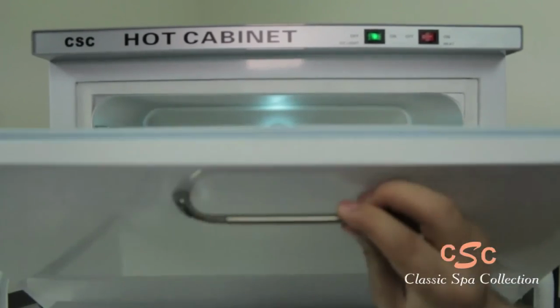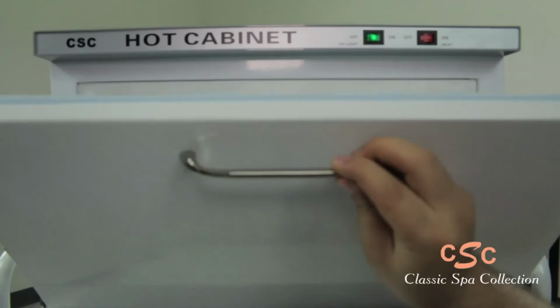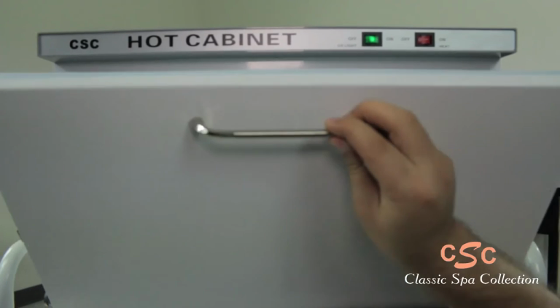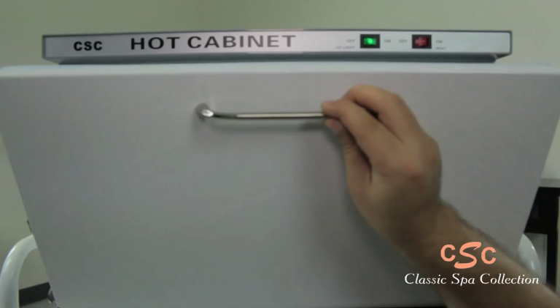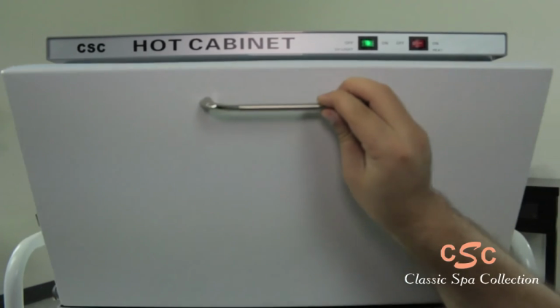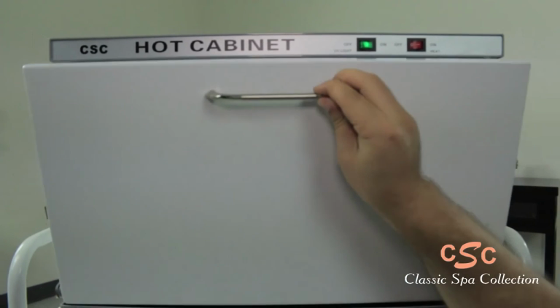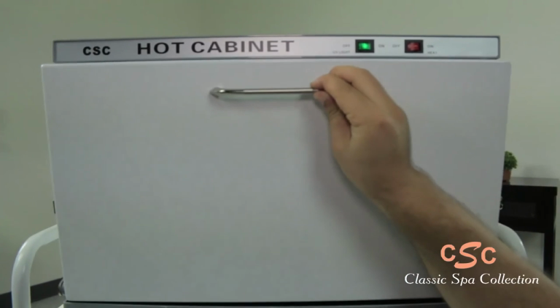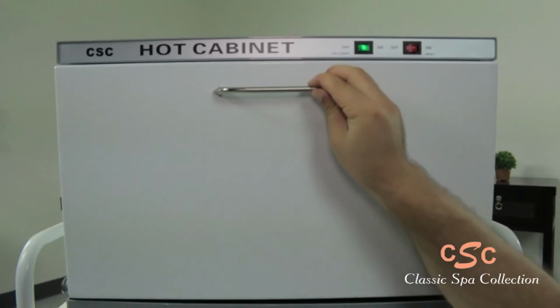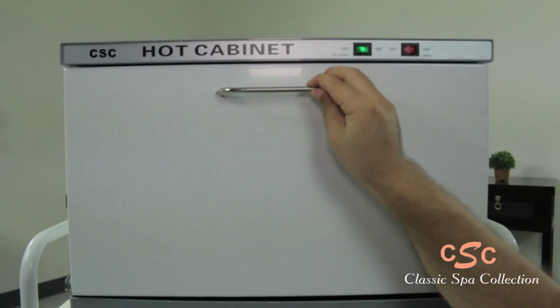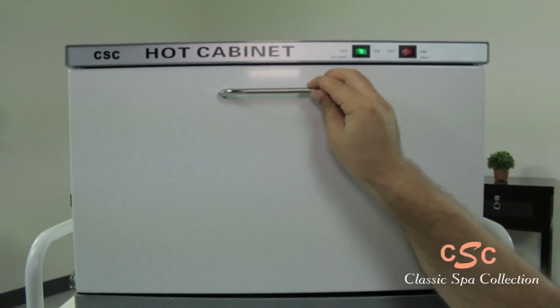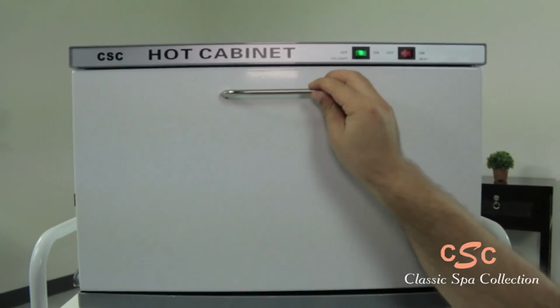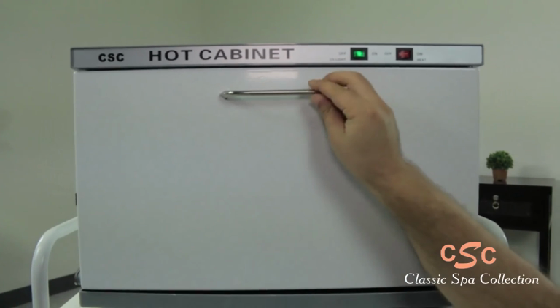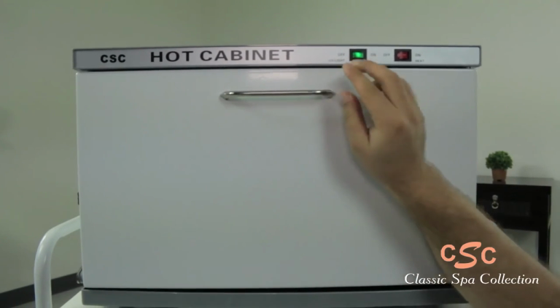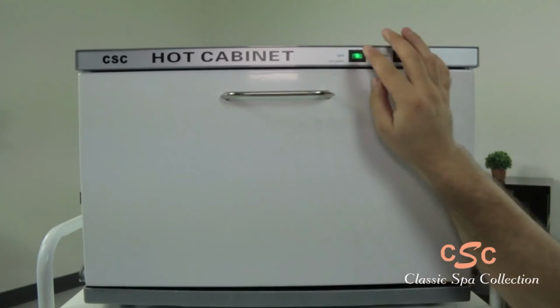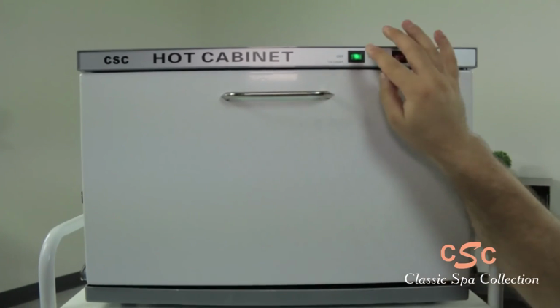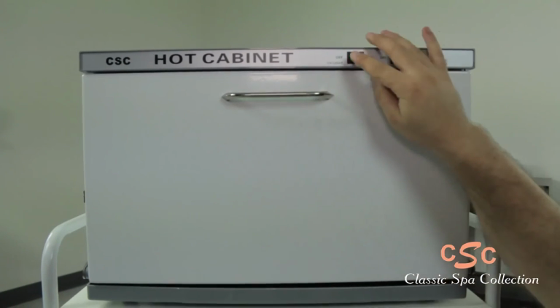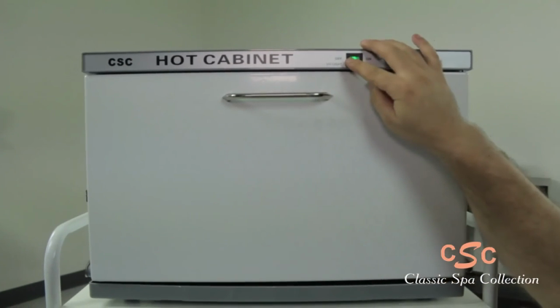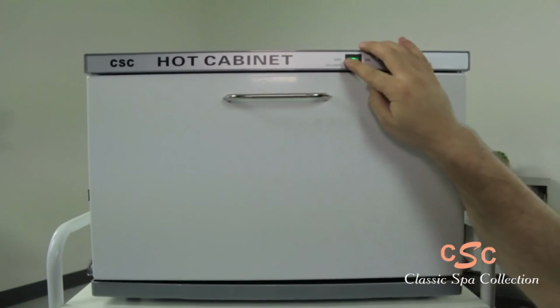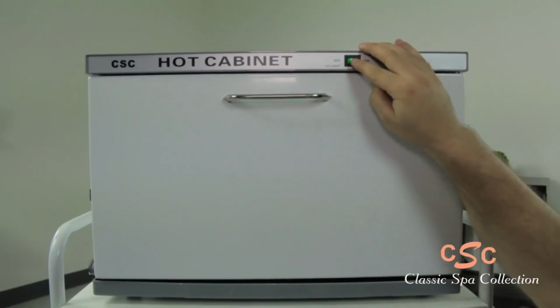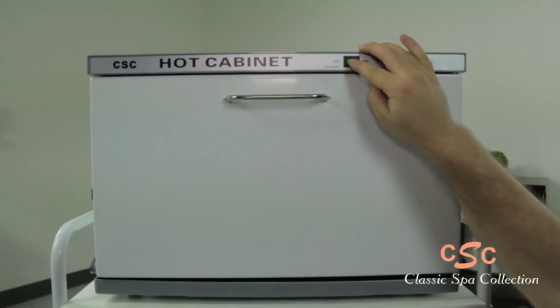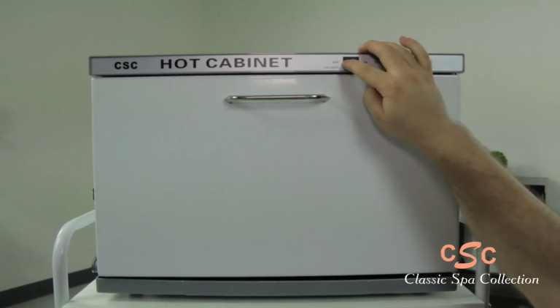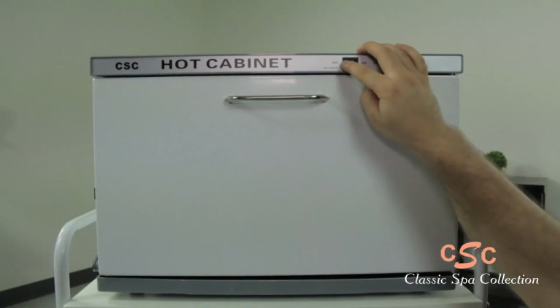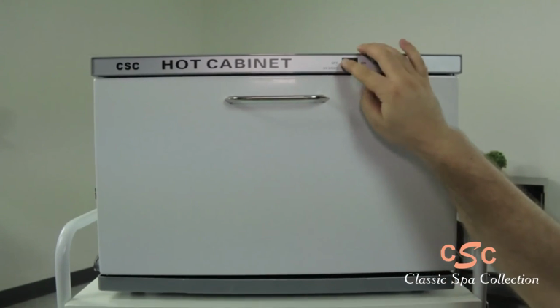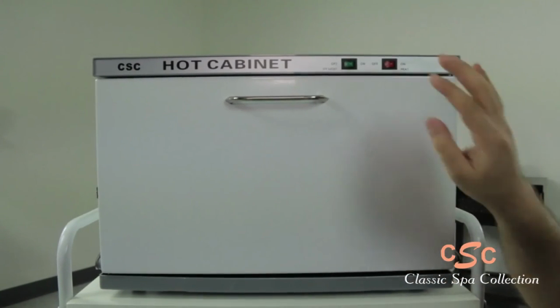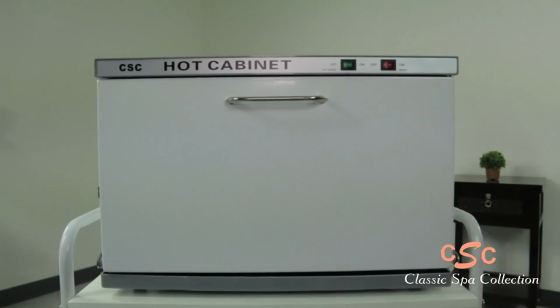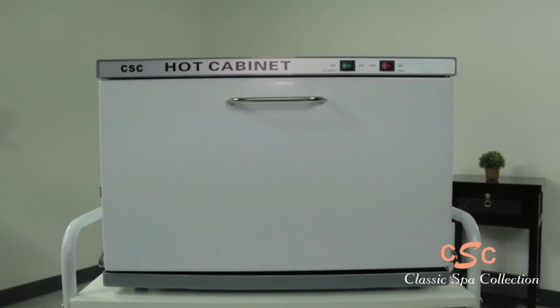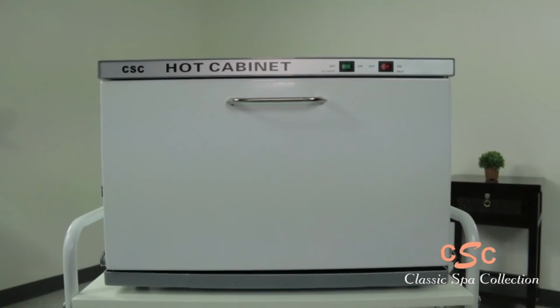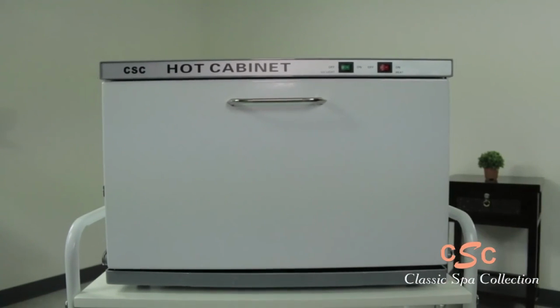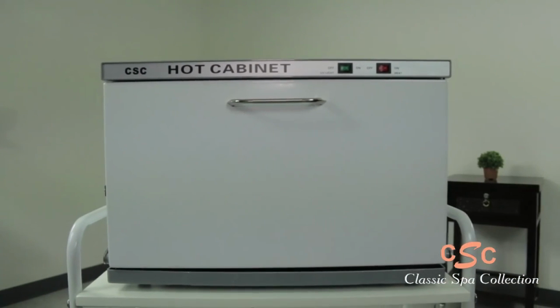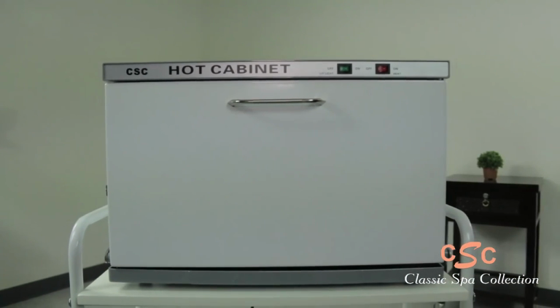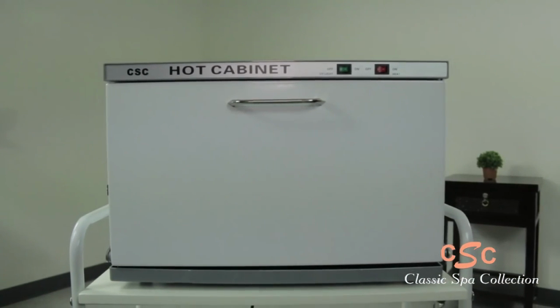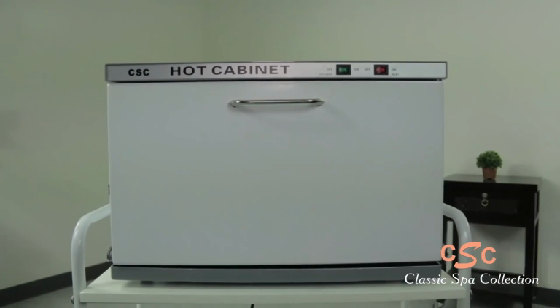This beautifully designed cabinet is perfect for storing your towels and keeping them warm around the clock.